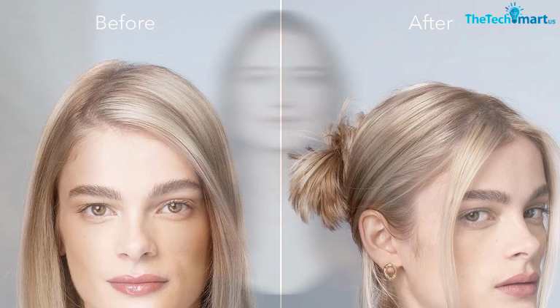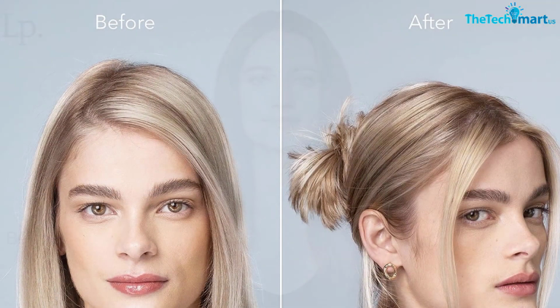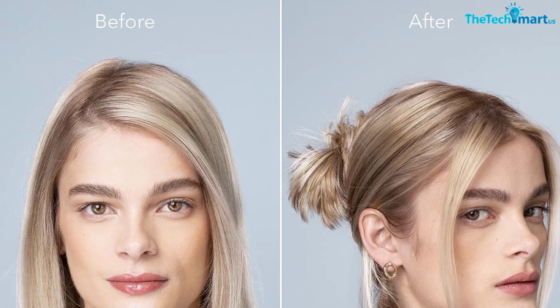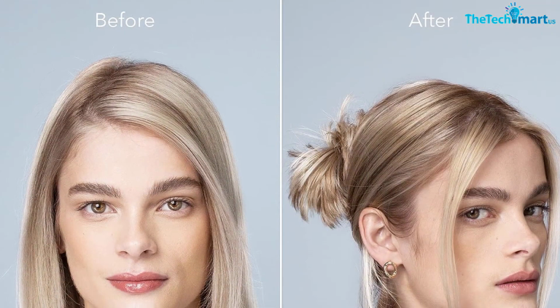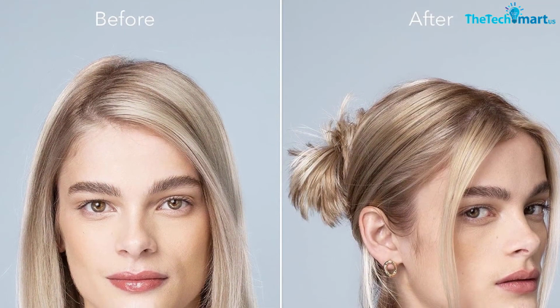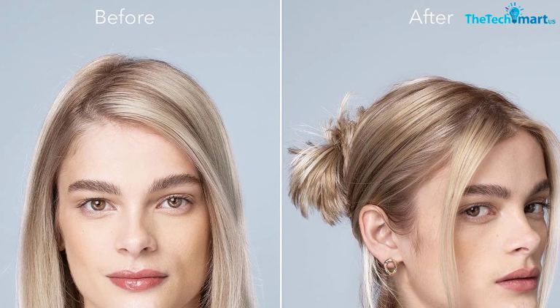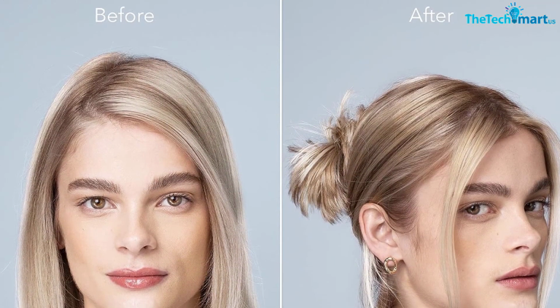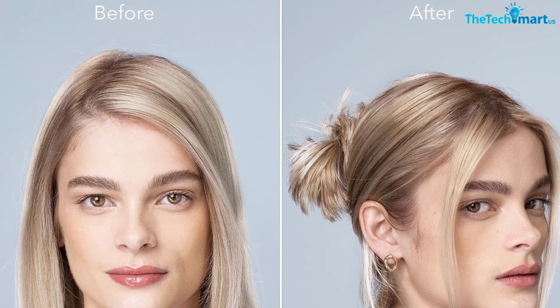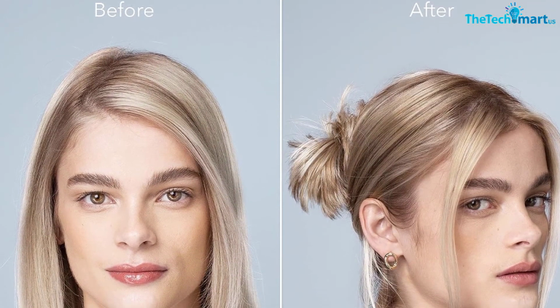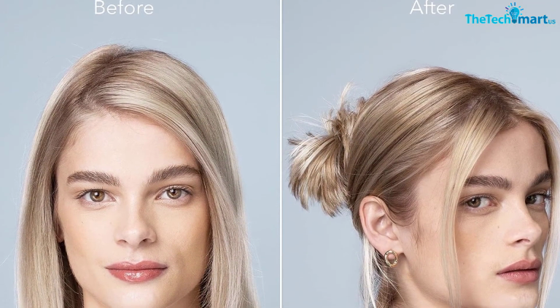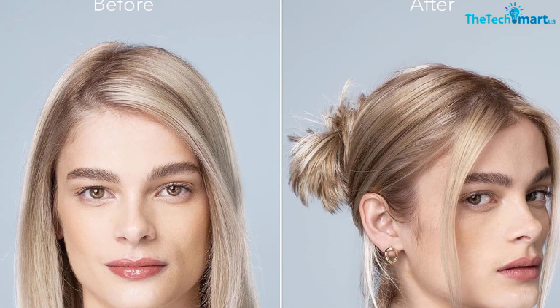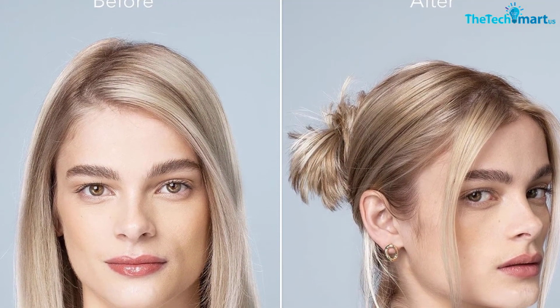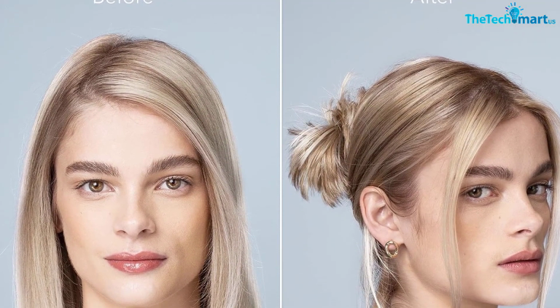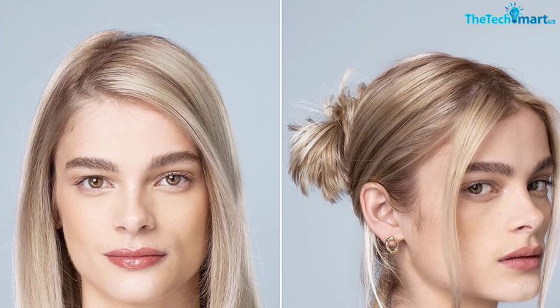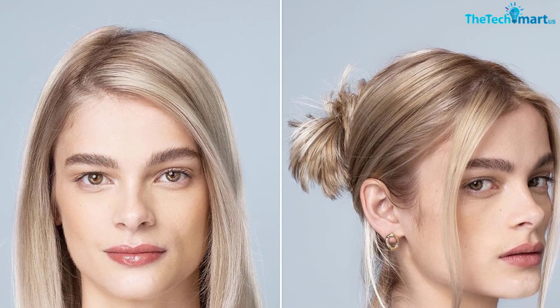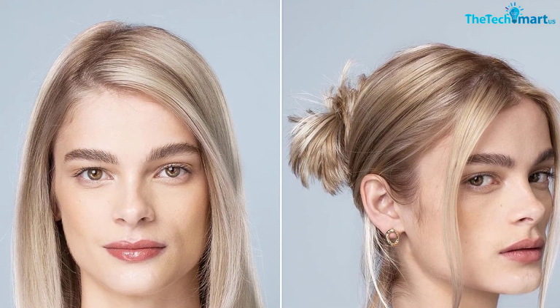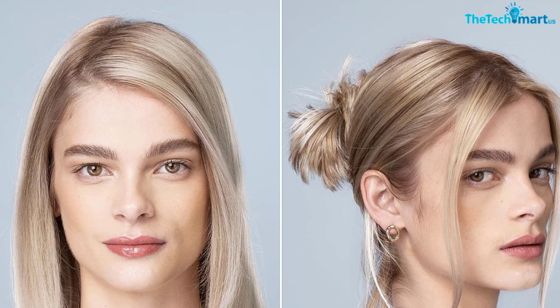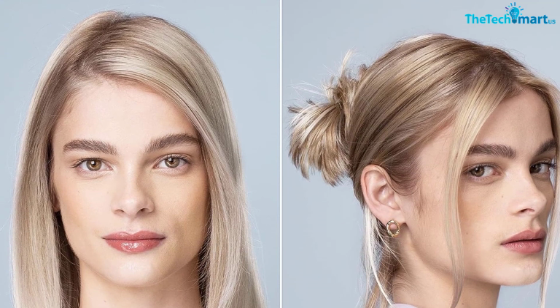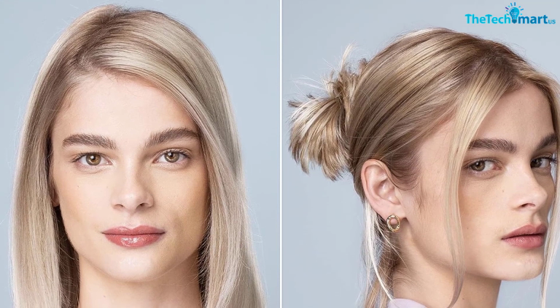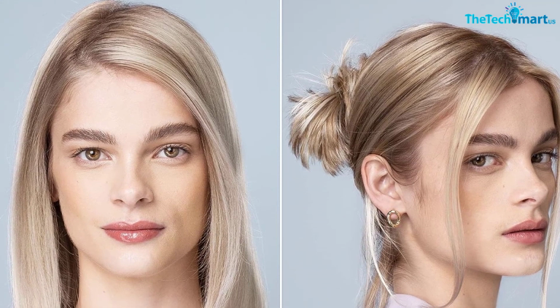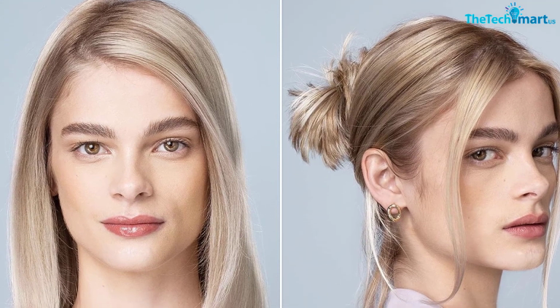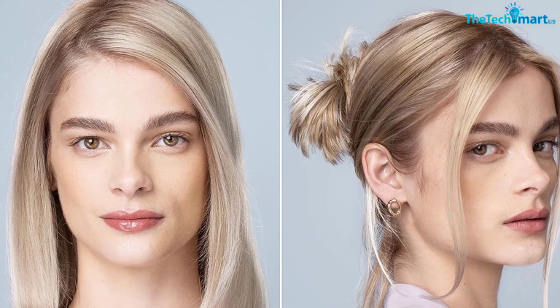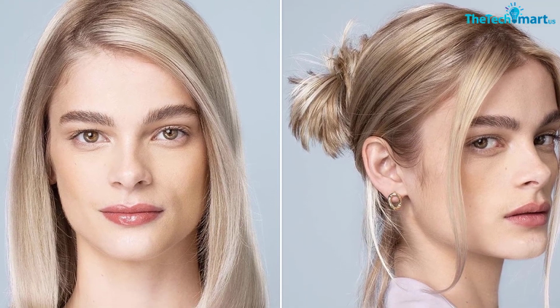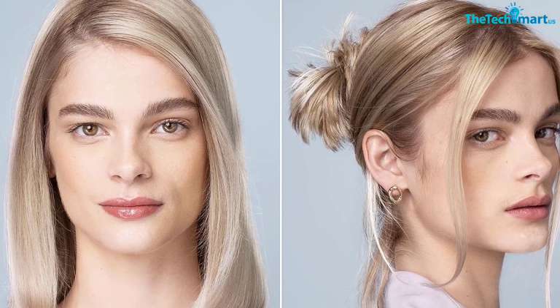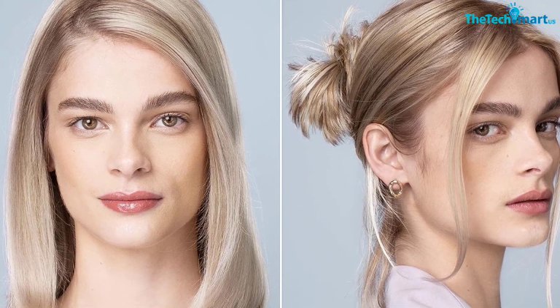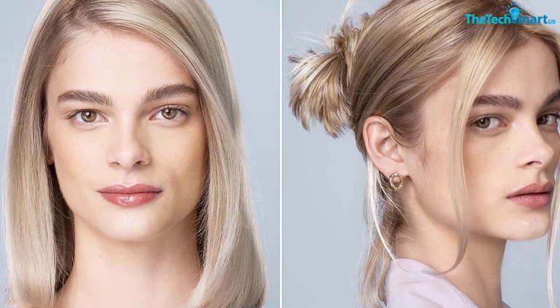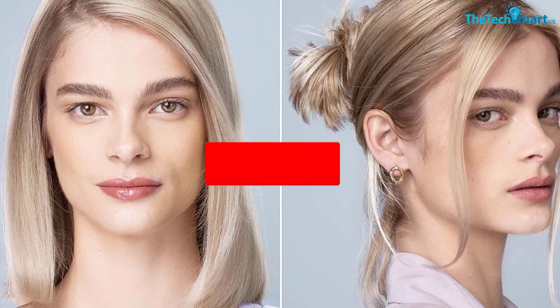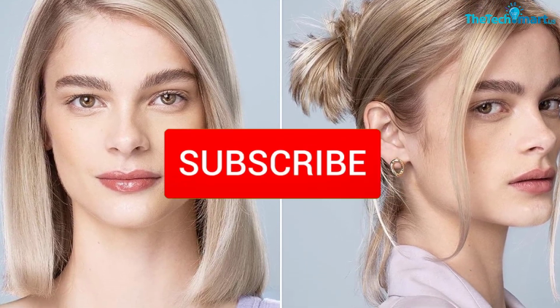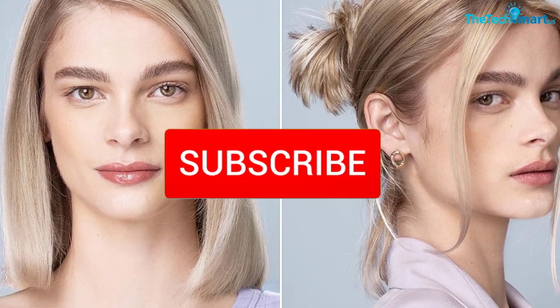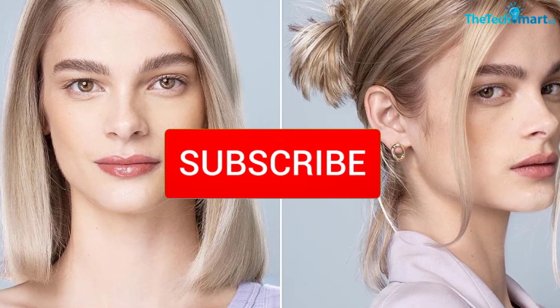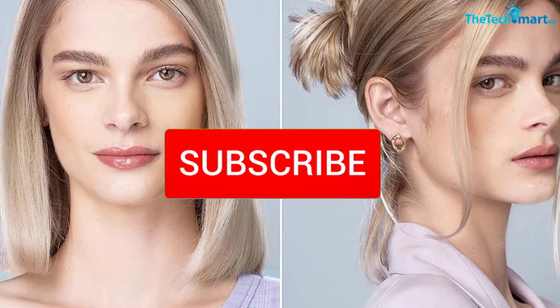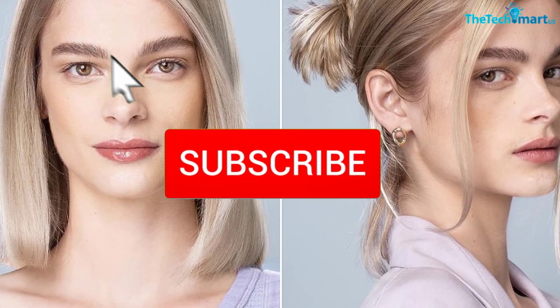If you want to see more information and the updated price, you can check out the description below, and also make sure to subscribe for more reviews.